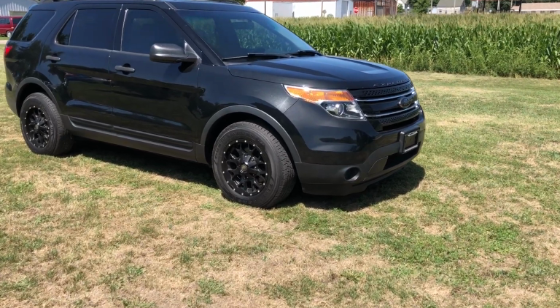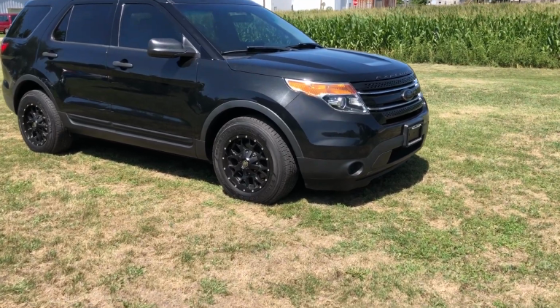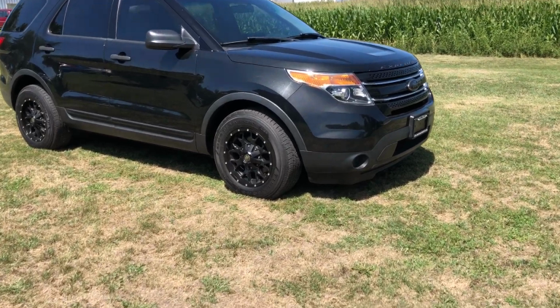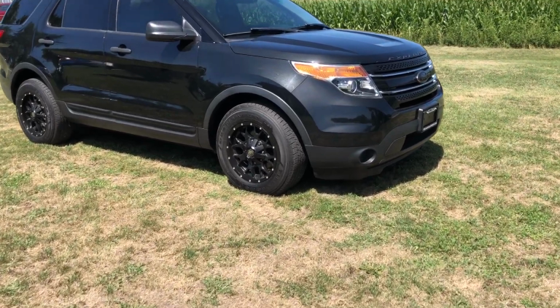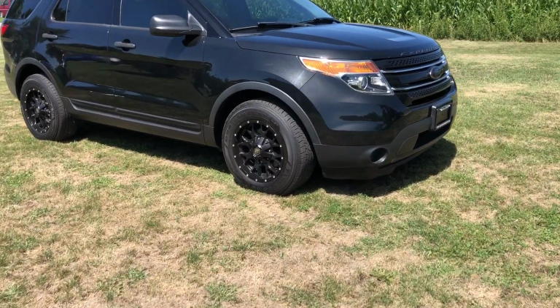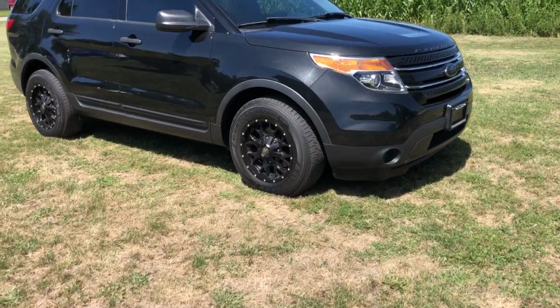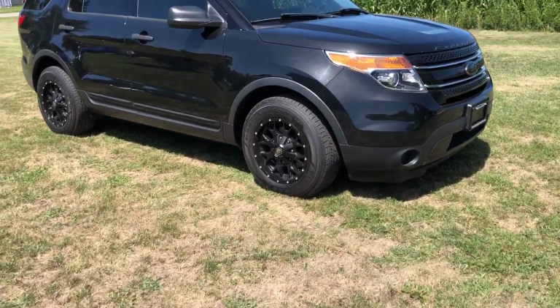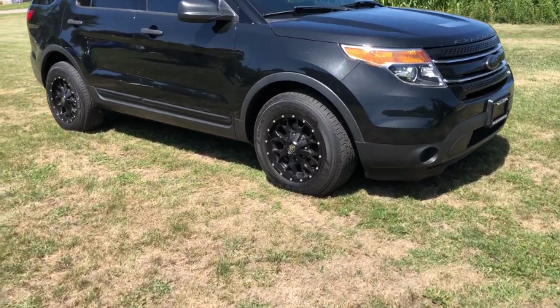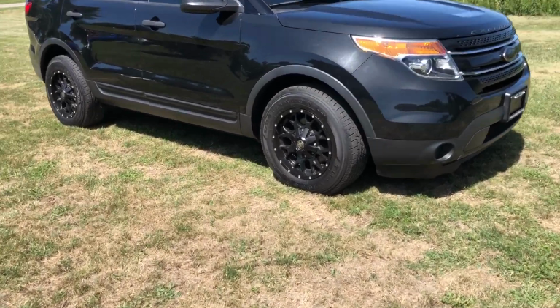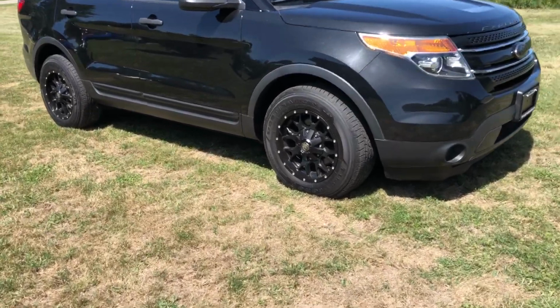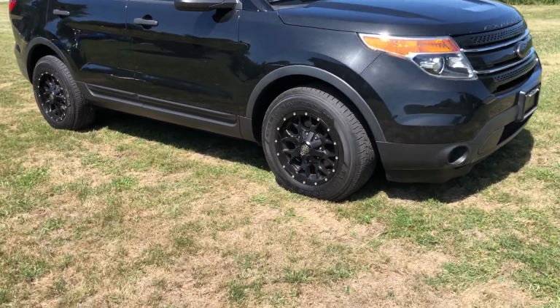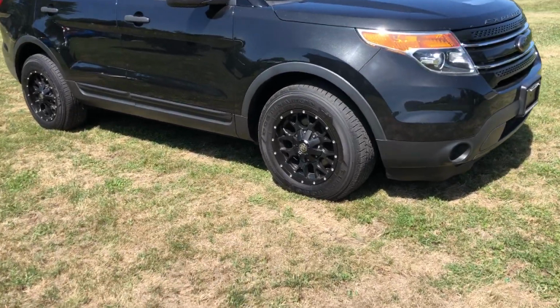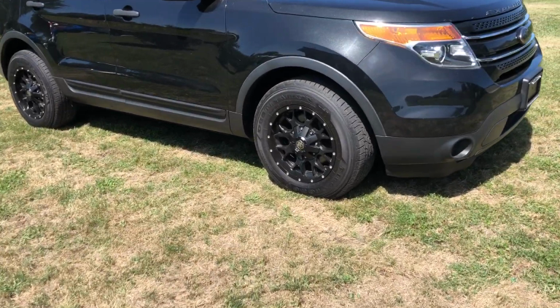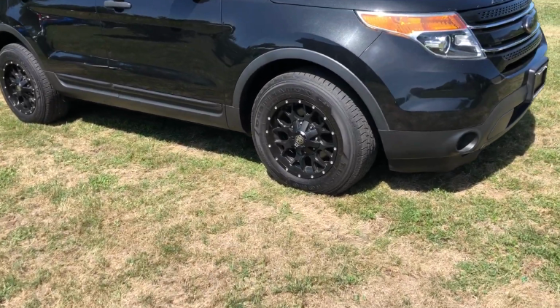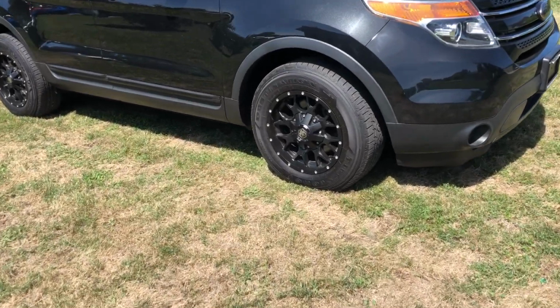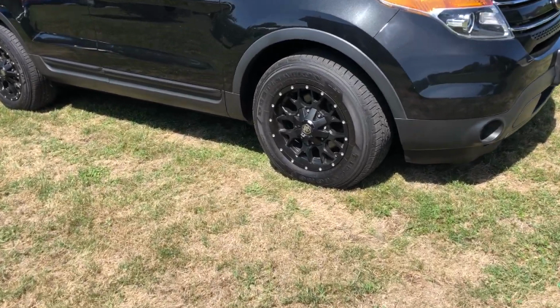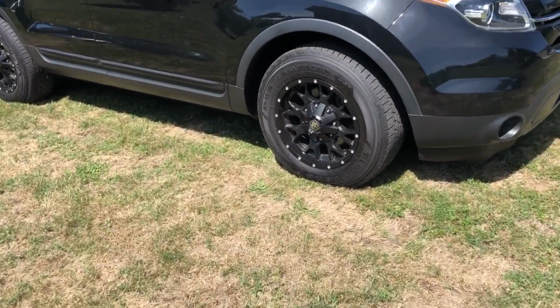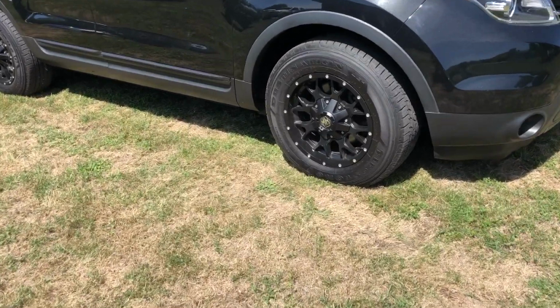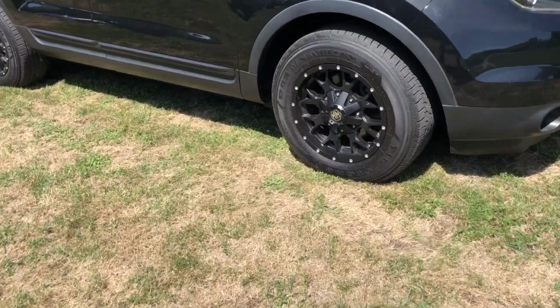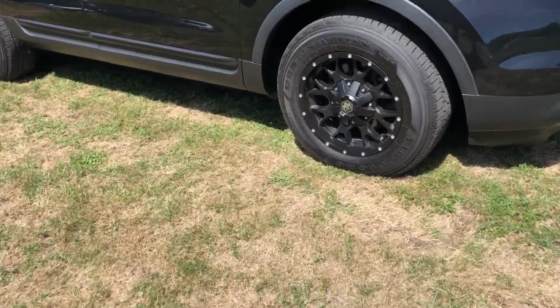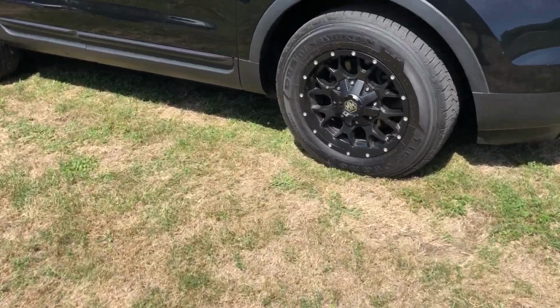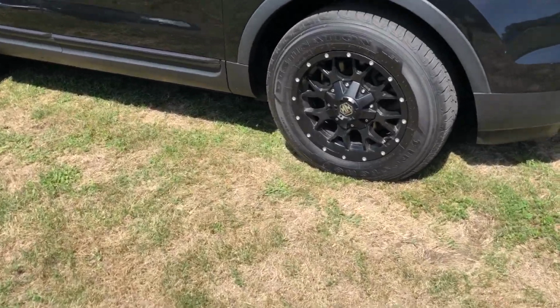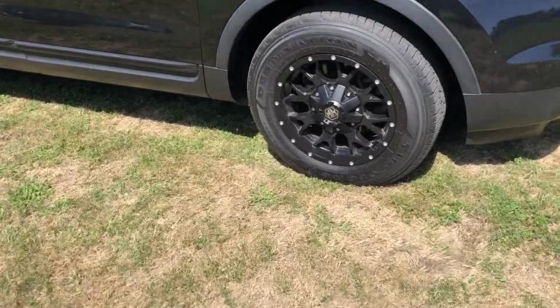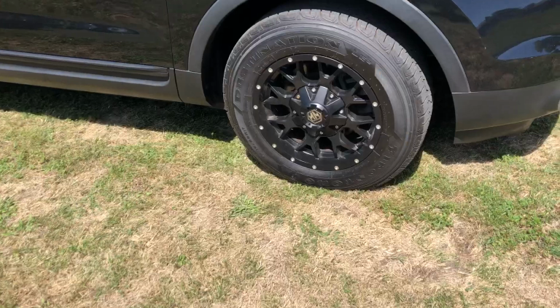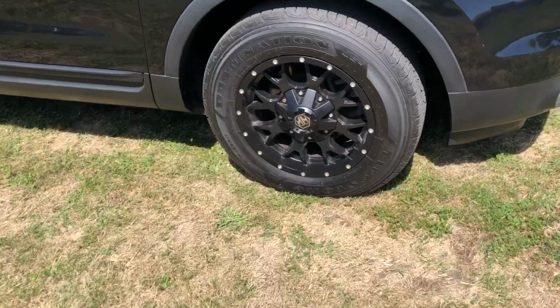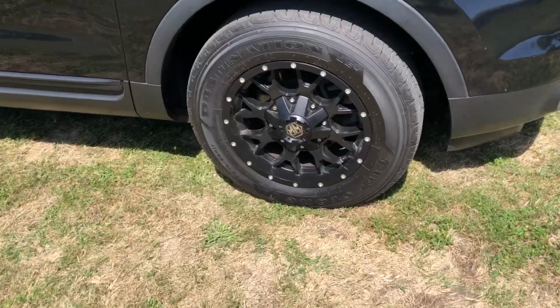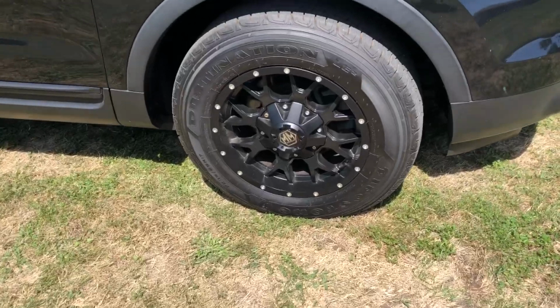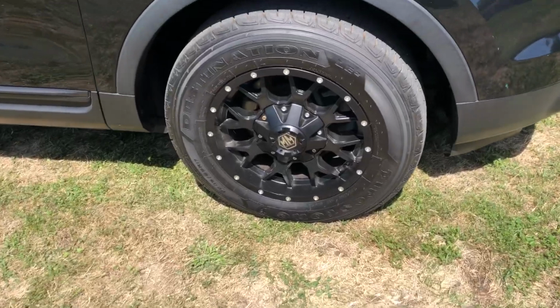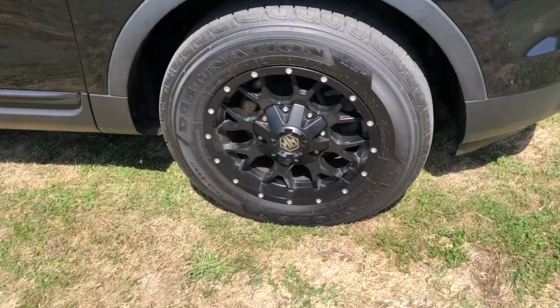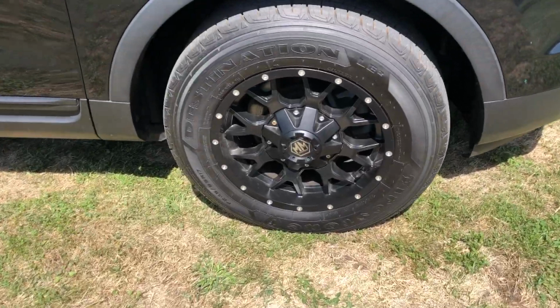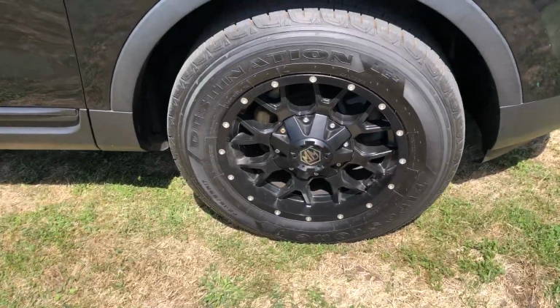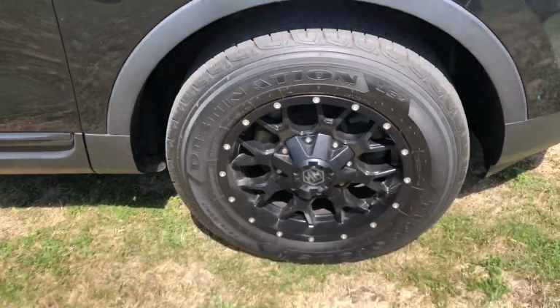First thing you're gonna notice, this thing has custom rims and tires on it. The tires on this car are practically brand new.